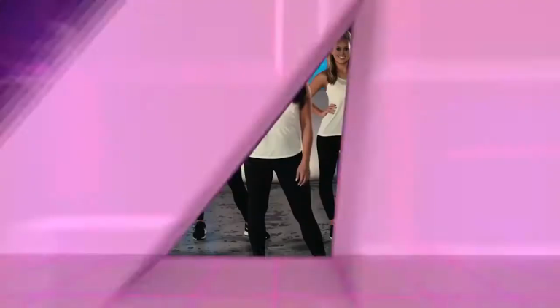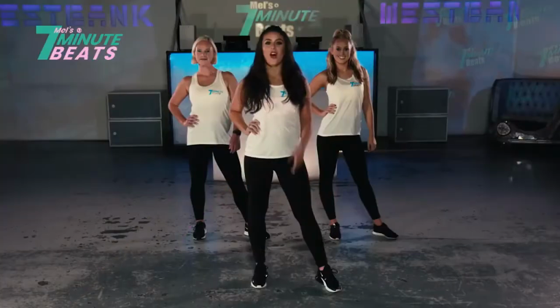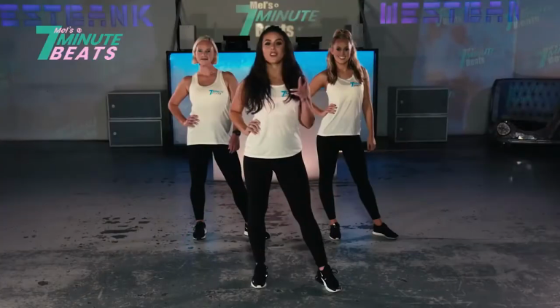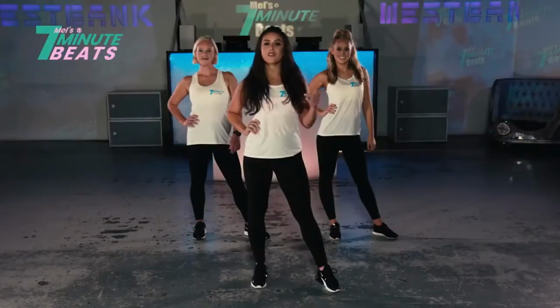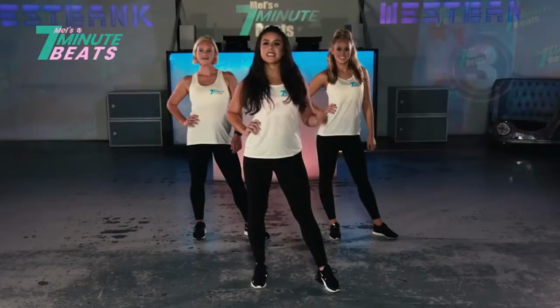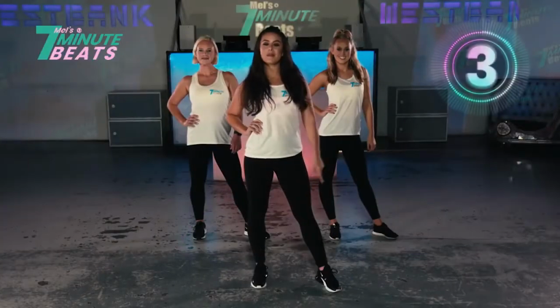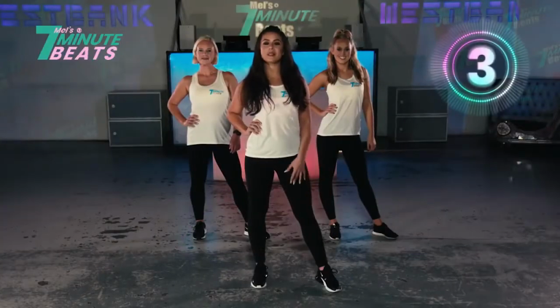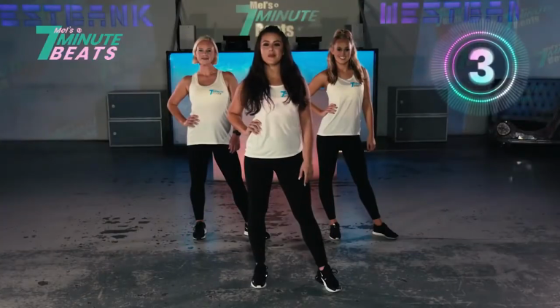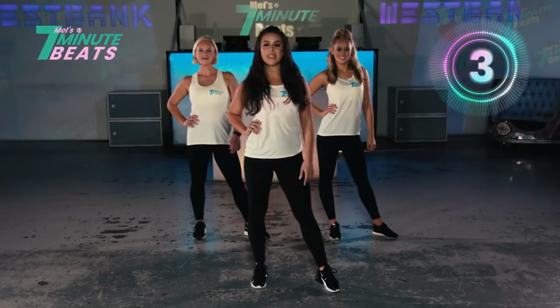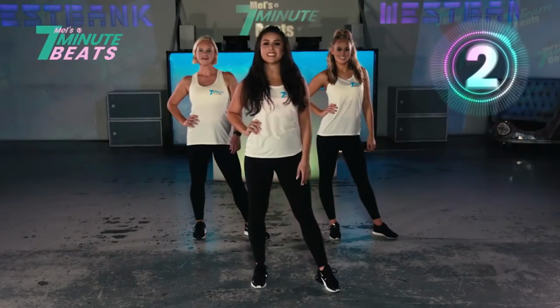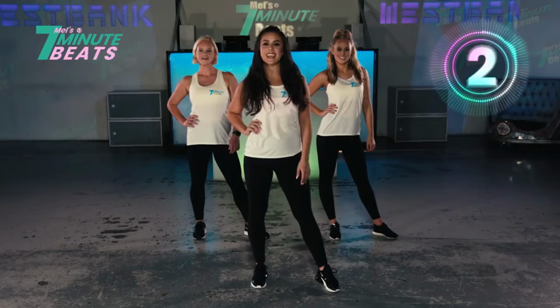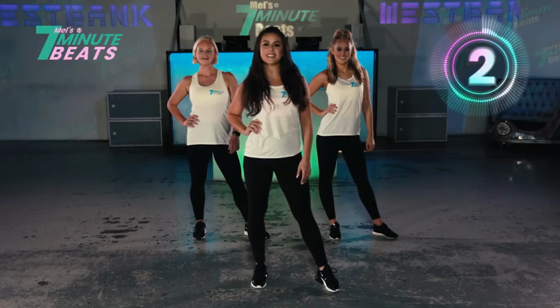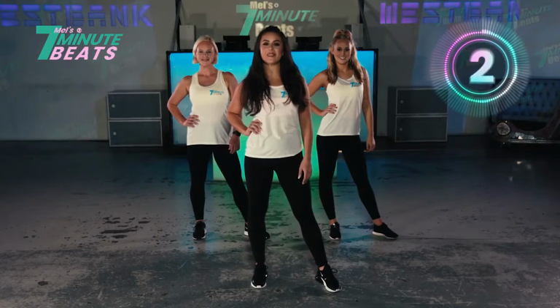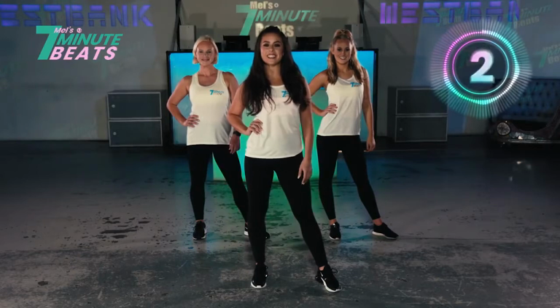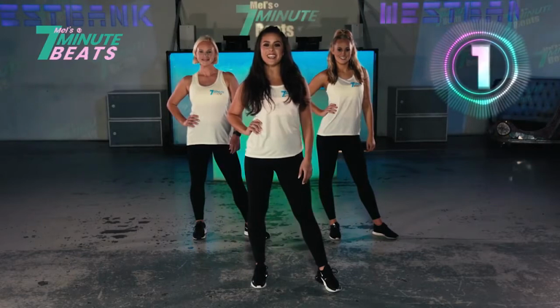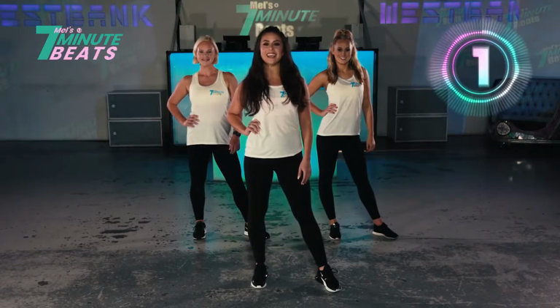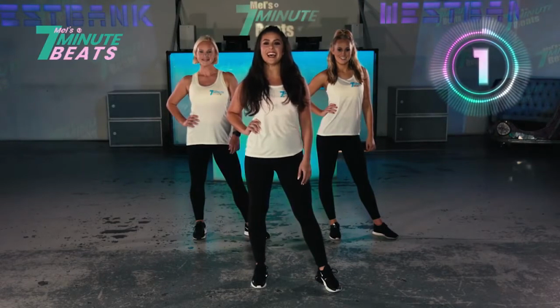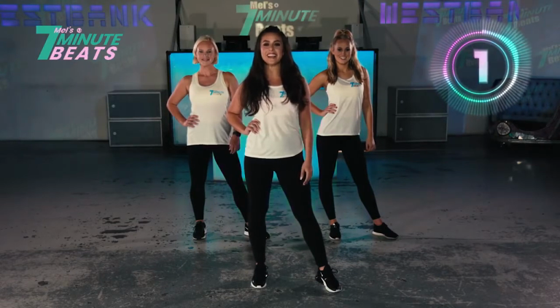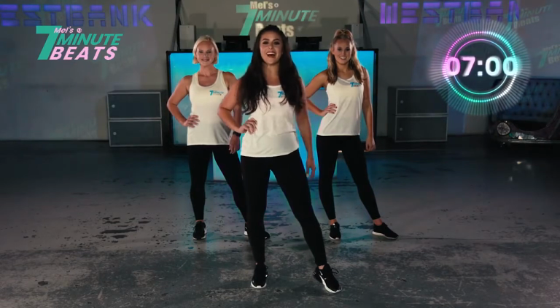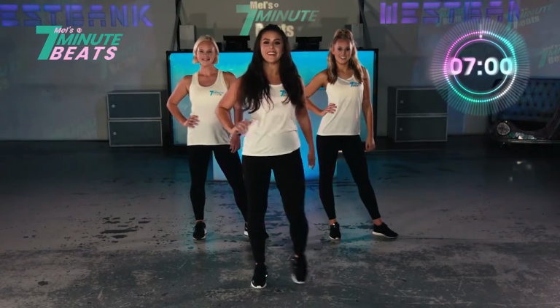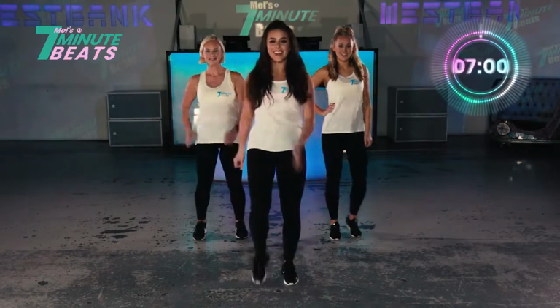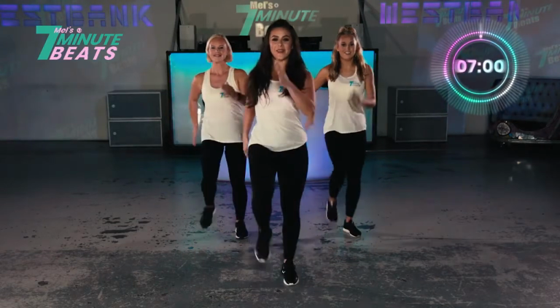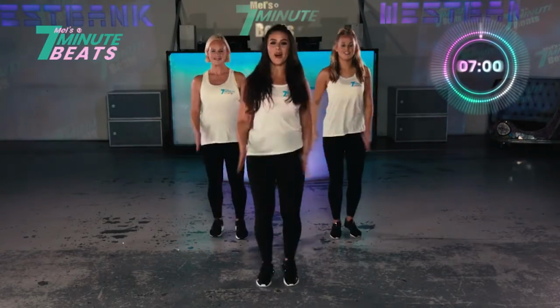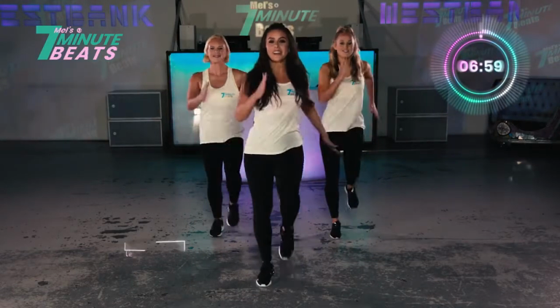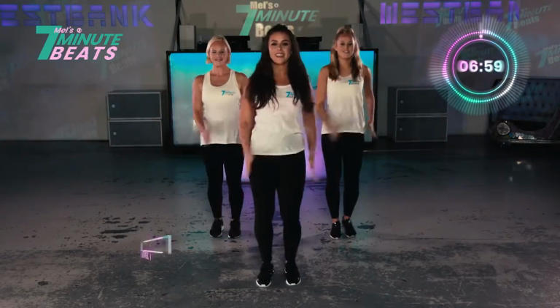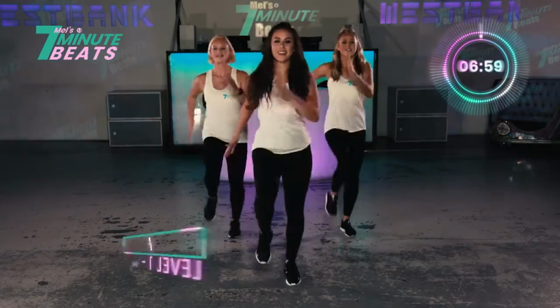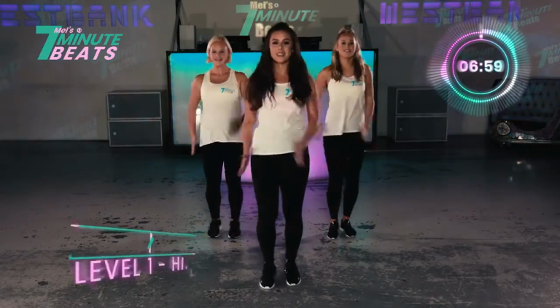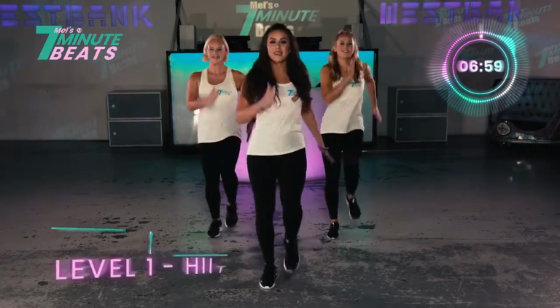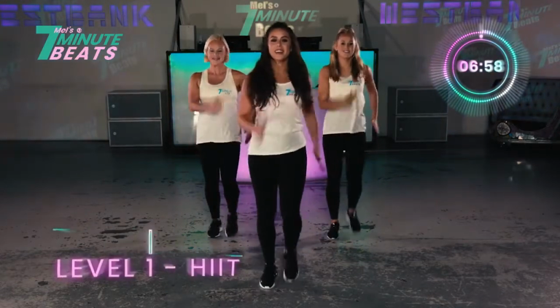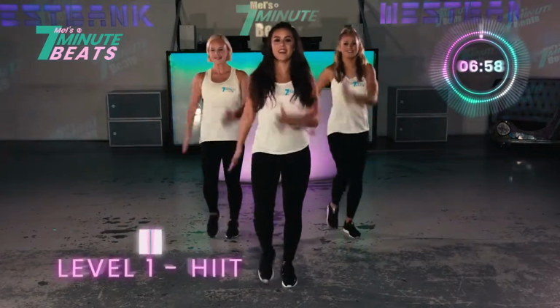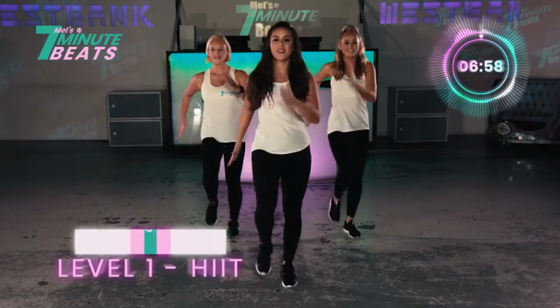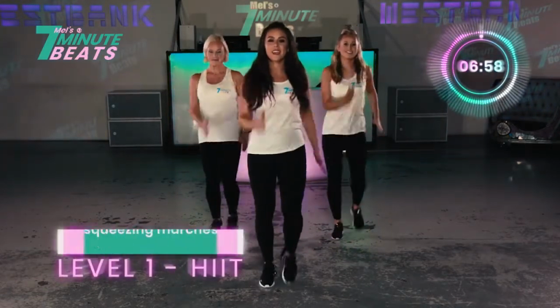Are you ready to push some beats? Girls, are we ready? Let's go. 1, 2, 3.